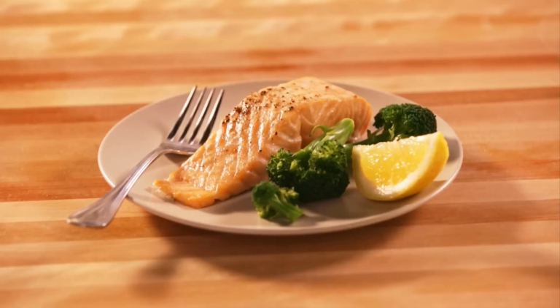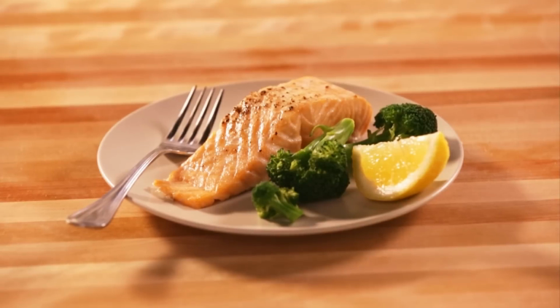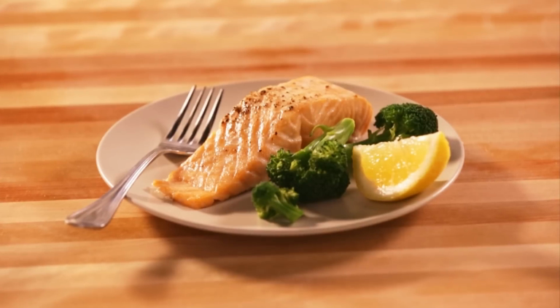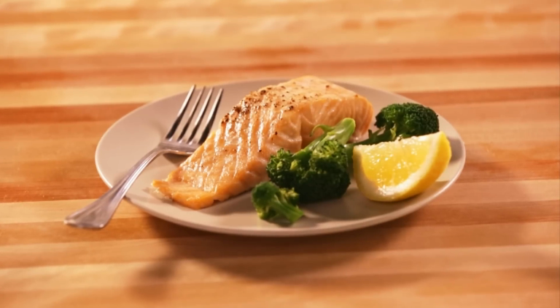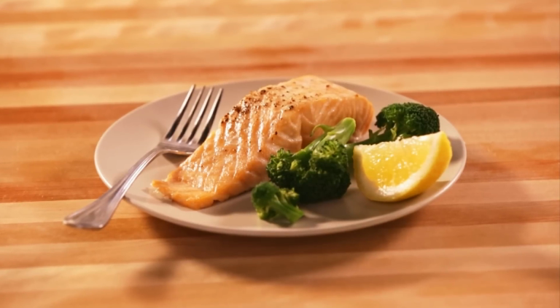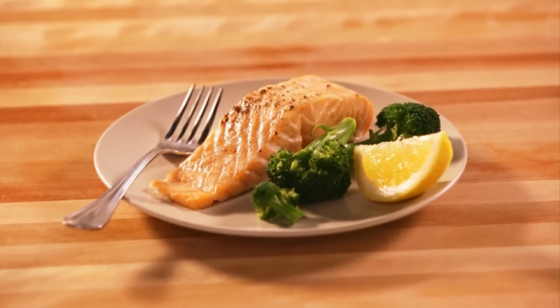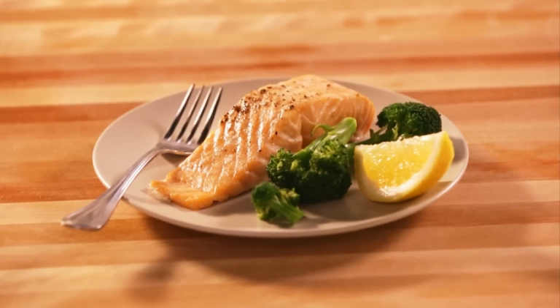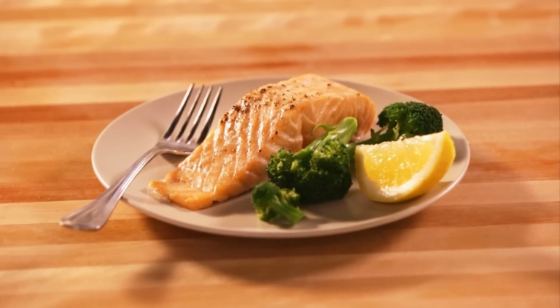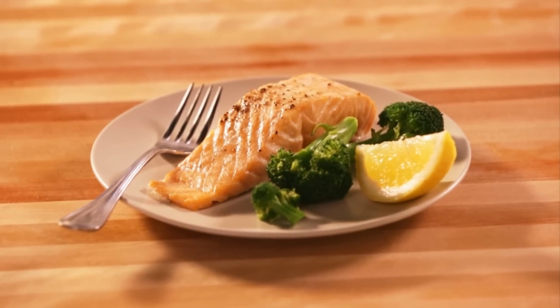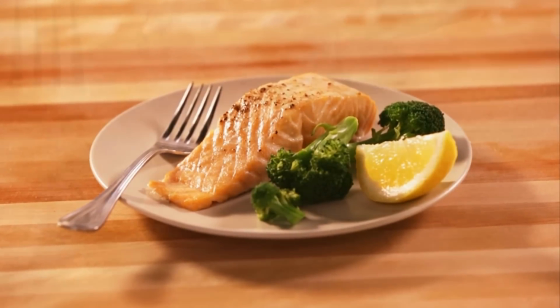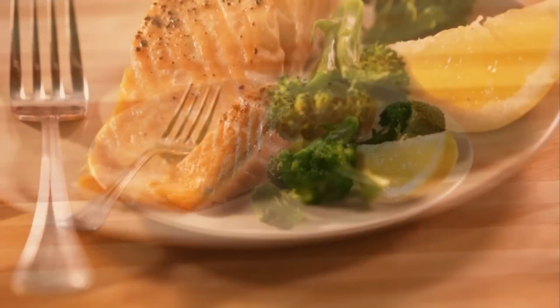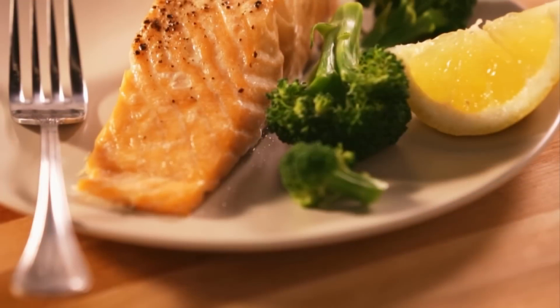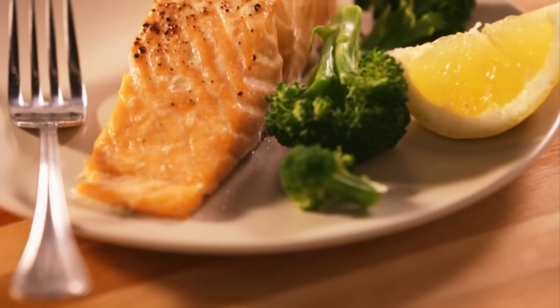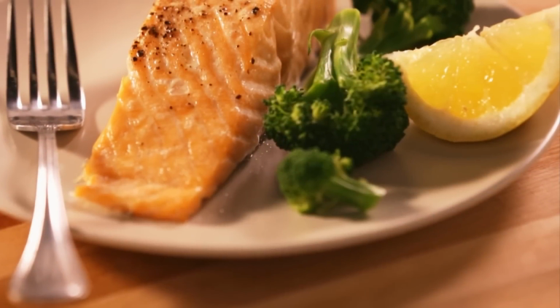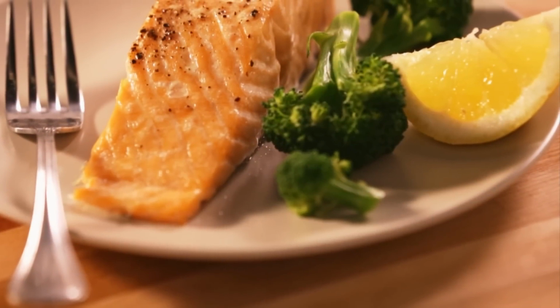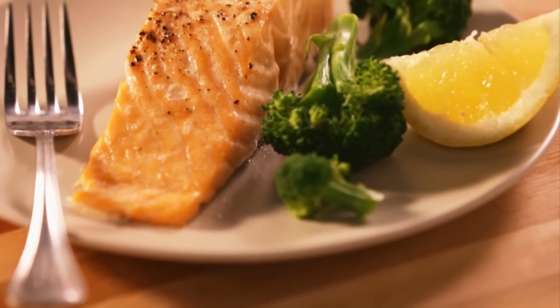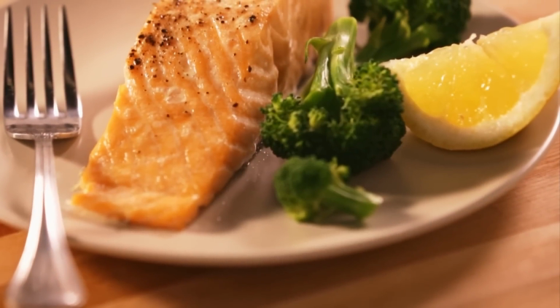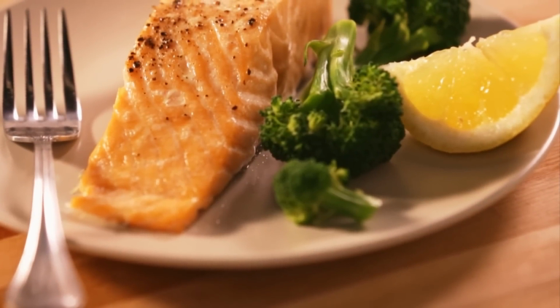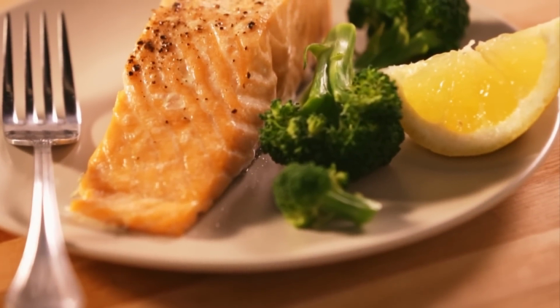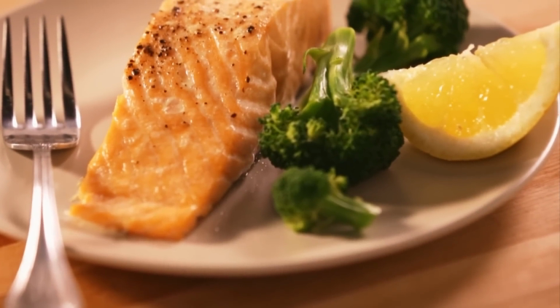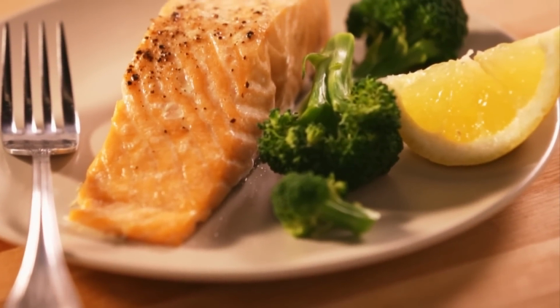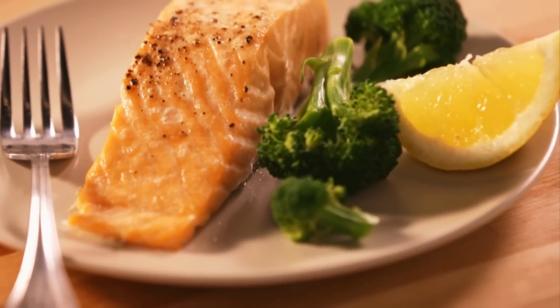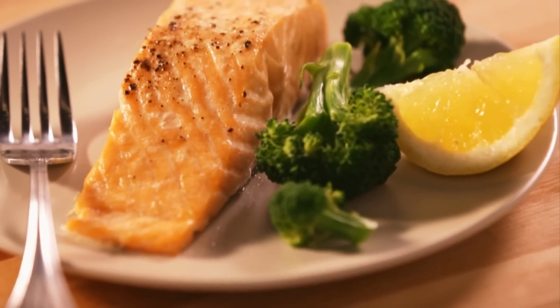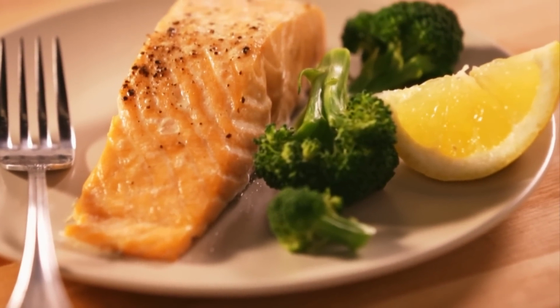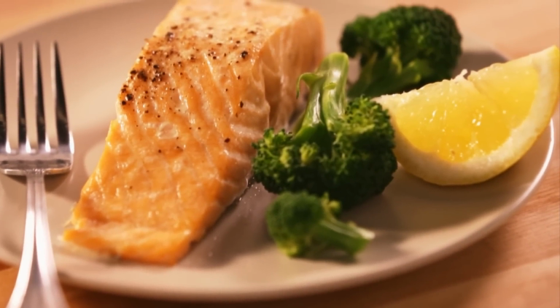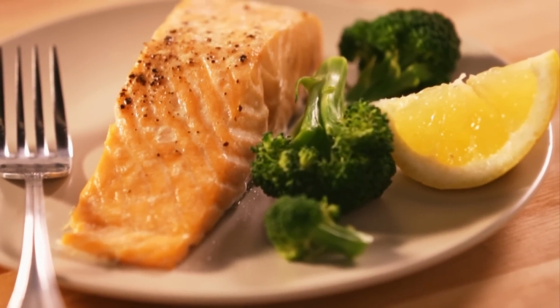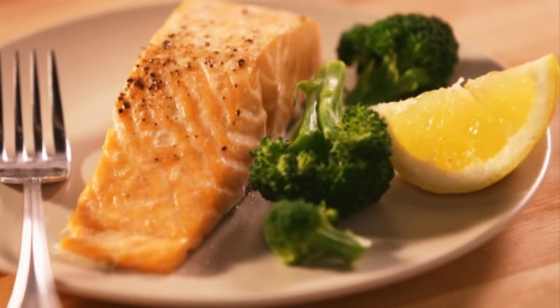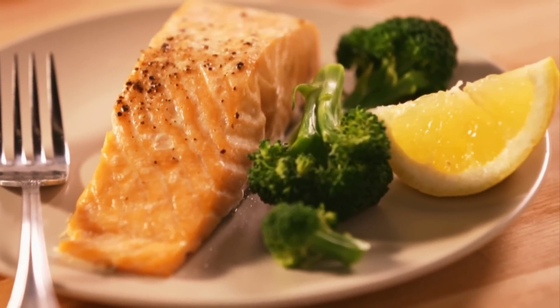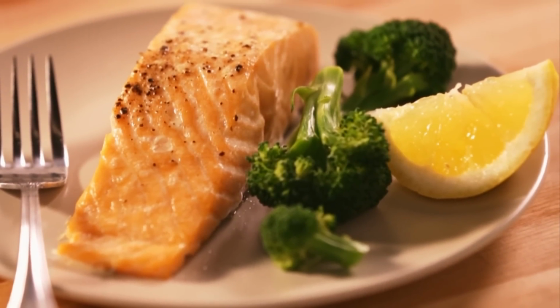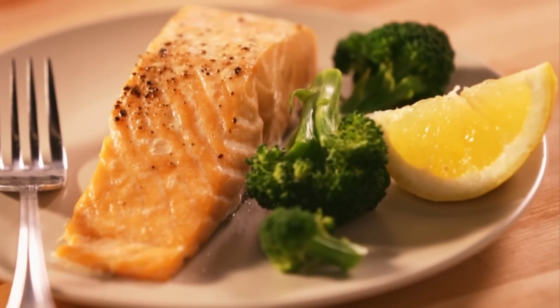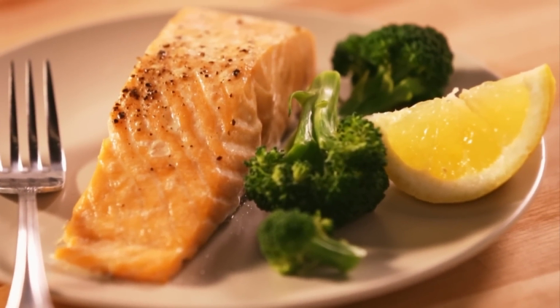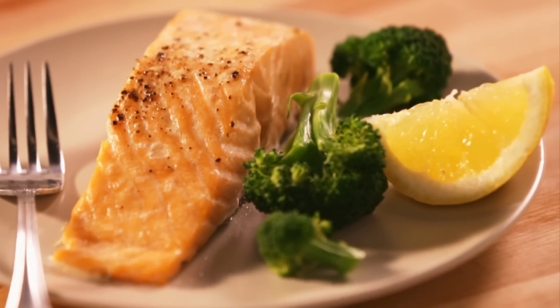Leave the sushi for another day. Today we're showing you how to bake salmon, and we promise you won't be disappointed.